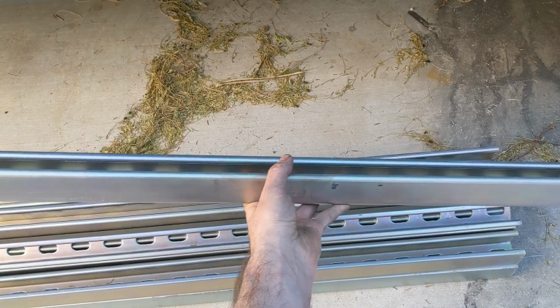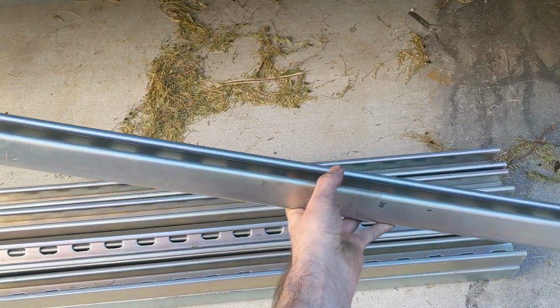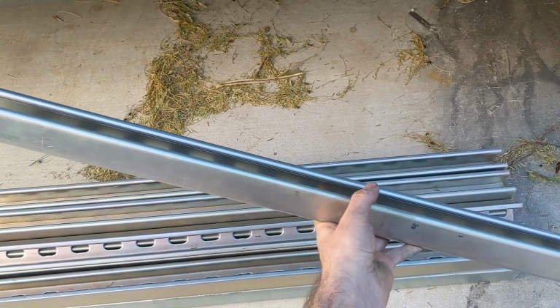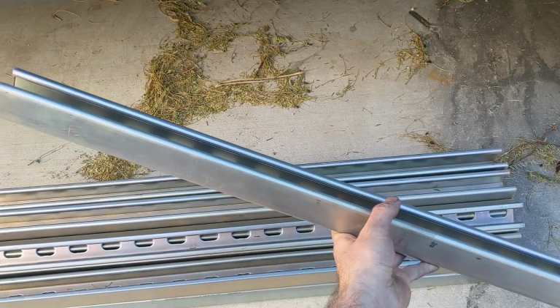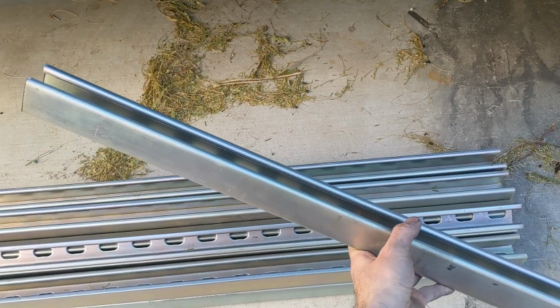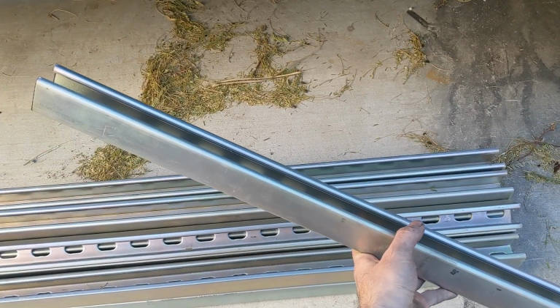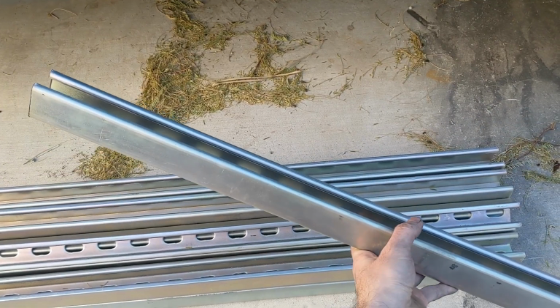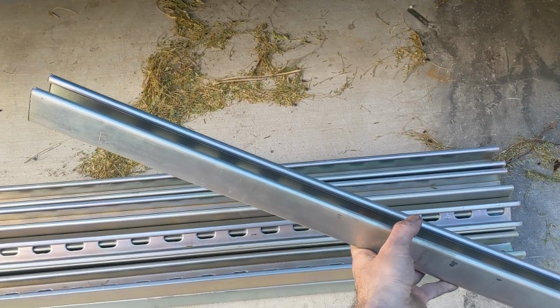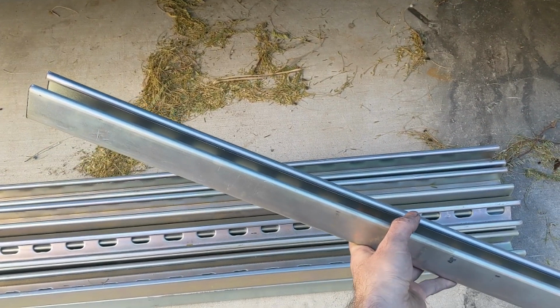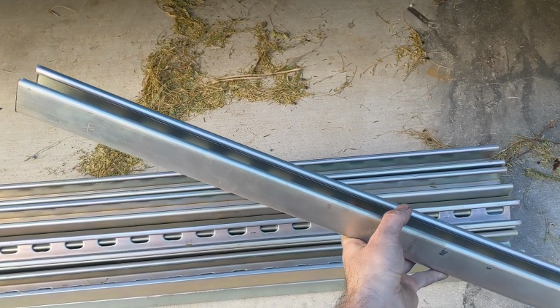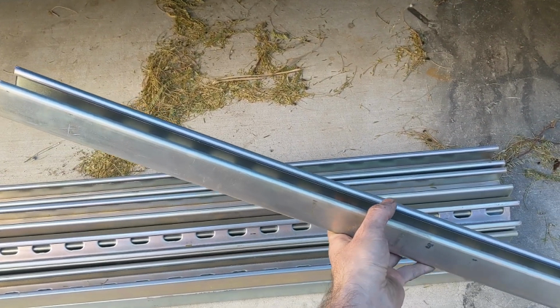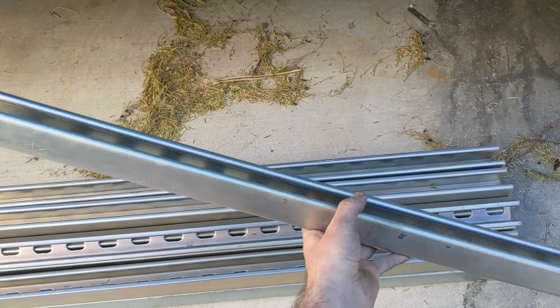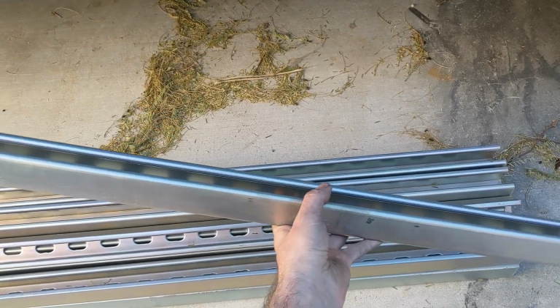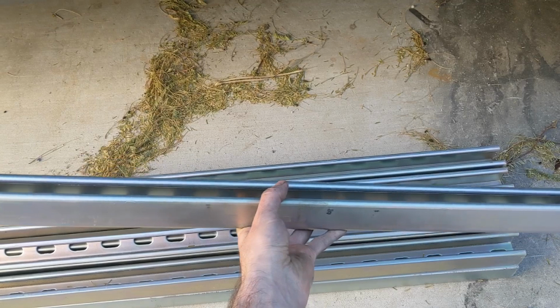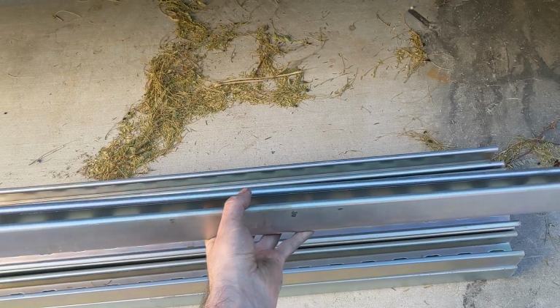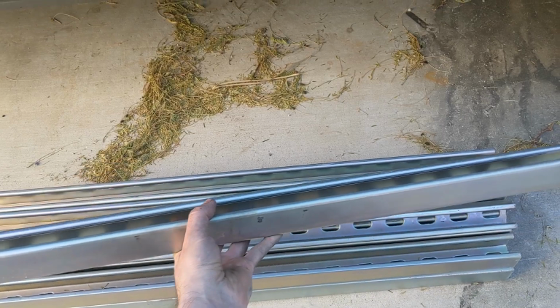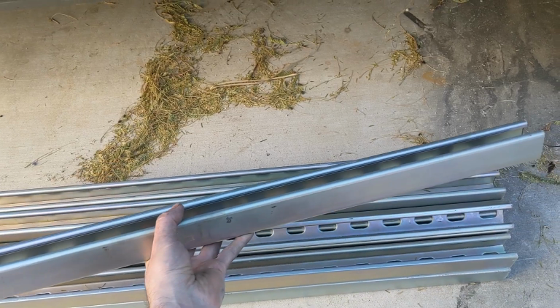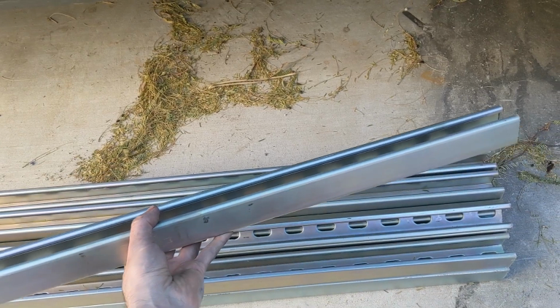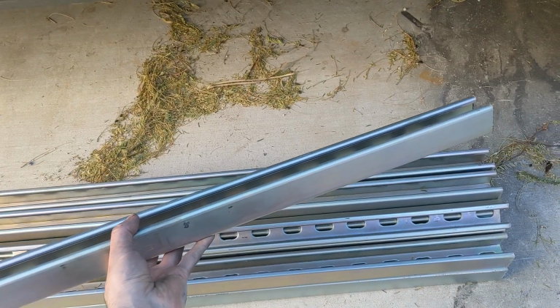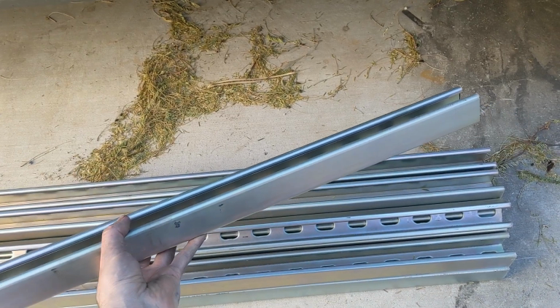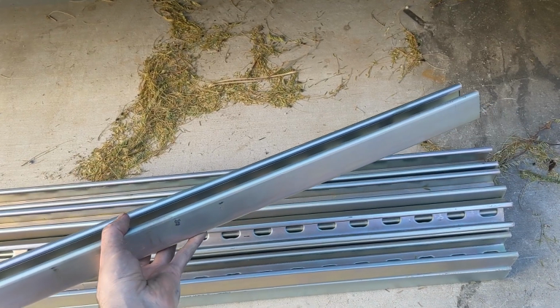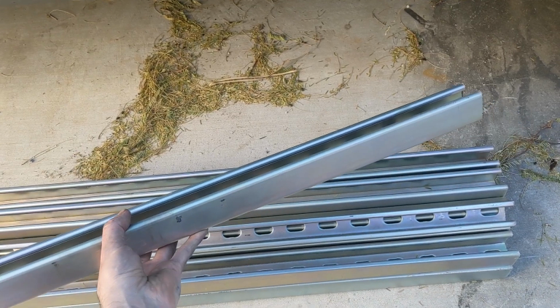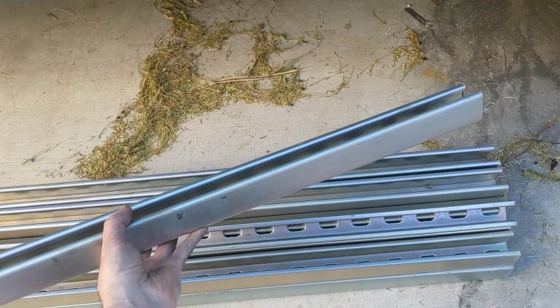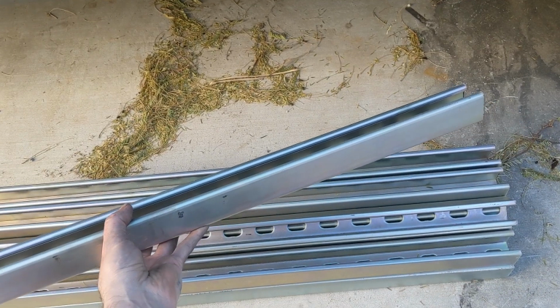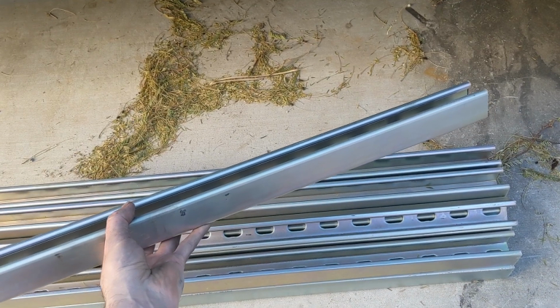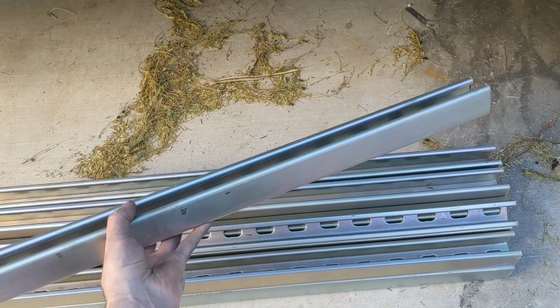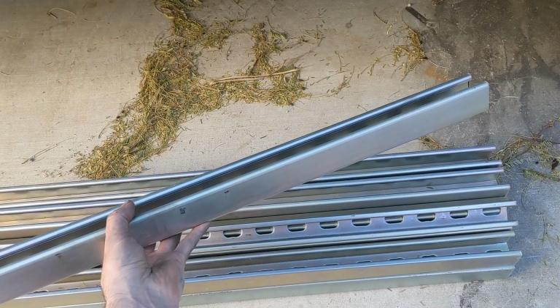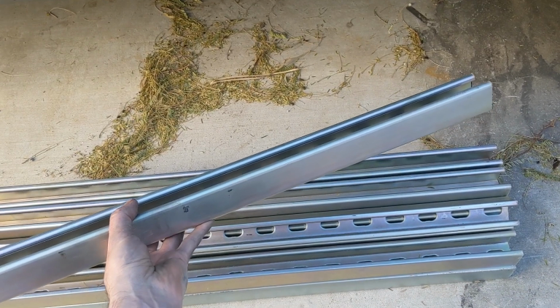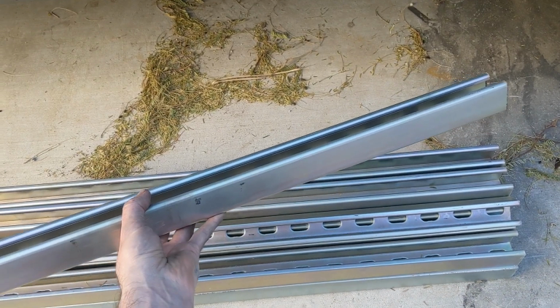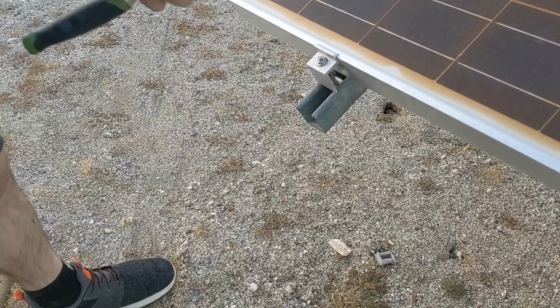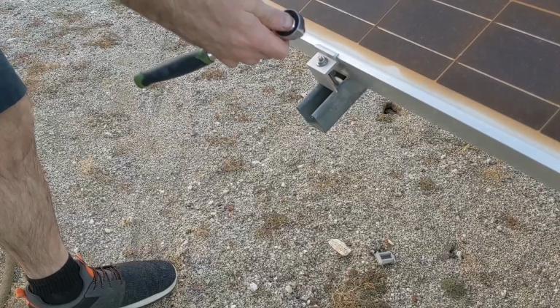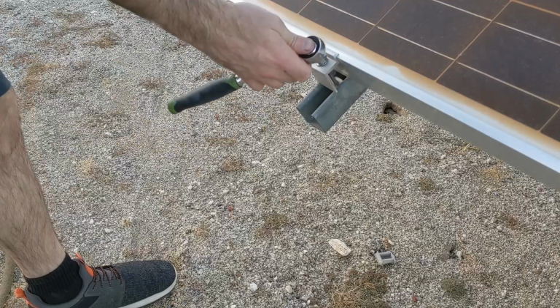Each panel is supported by two struts, so I needed 12 extensions in total for the new row of six panels.